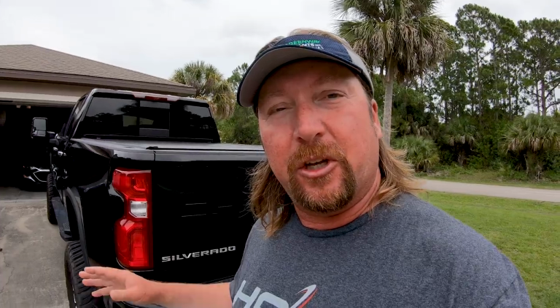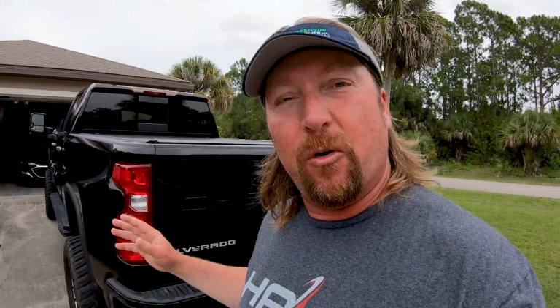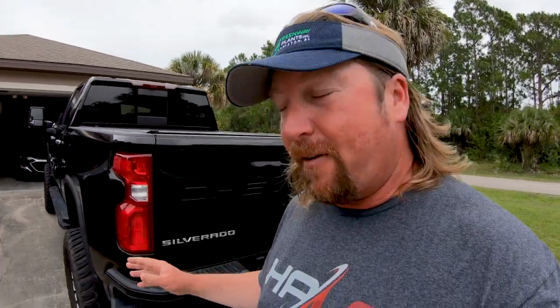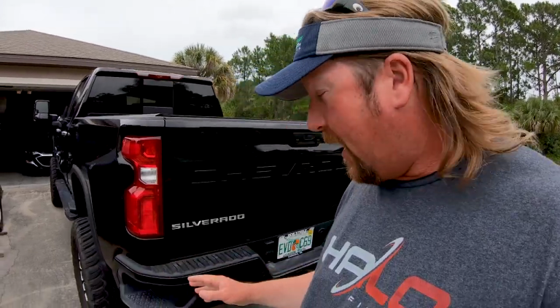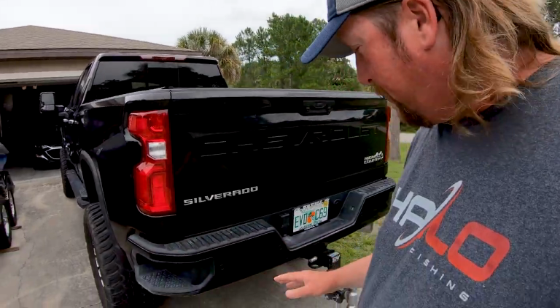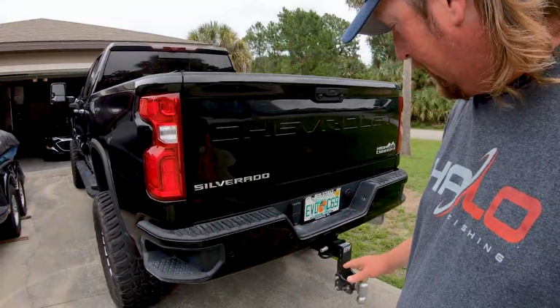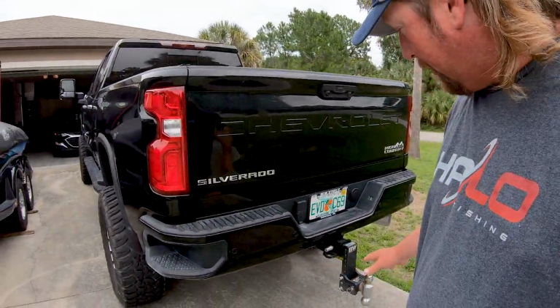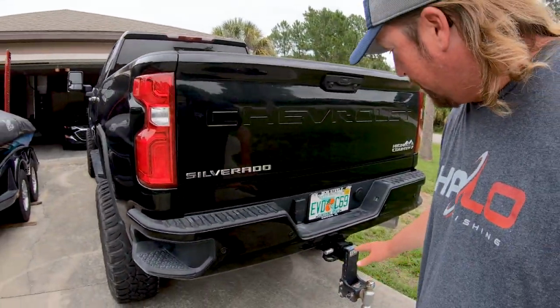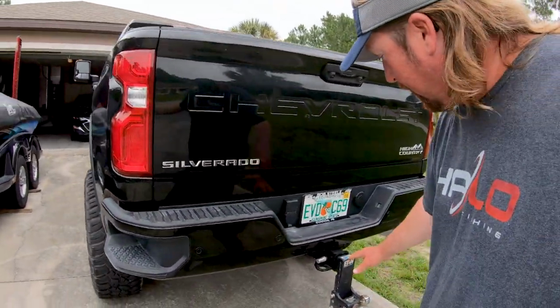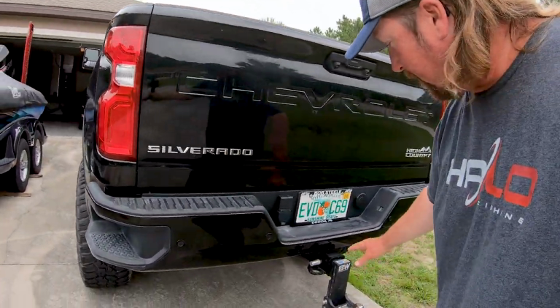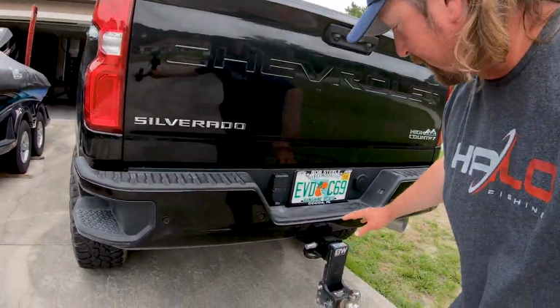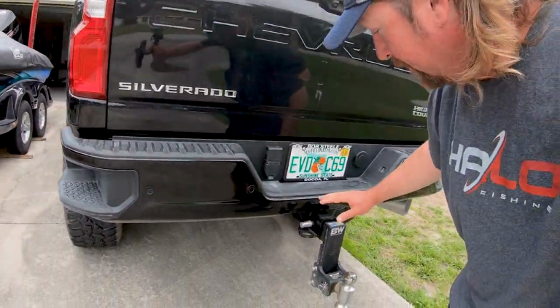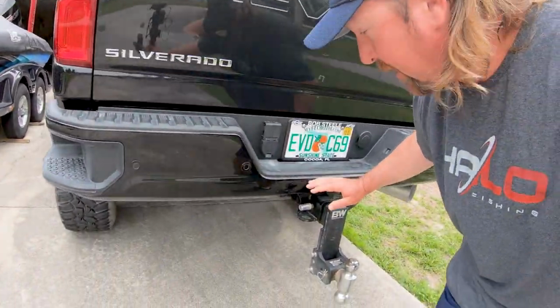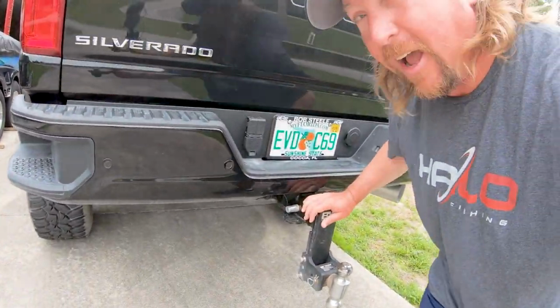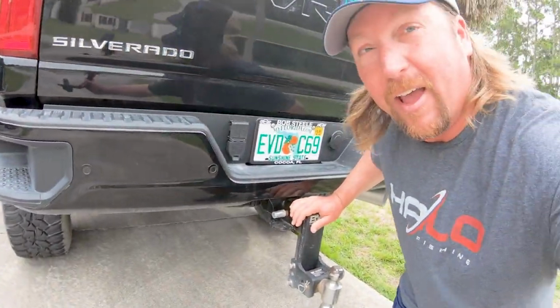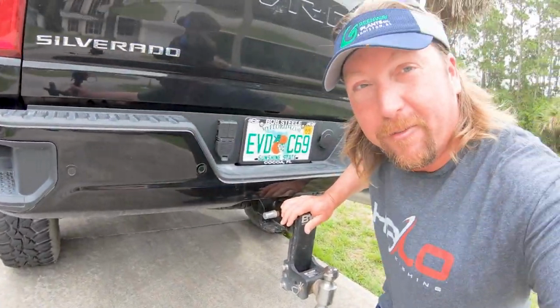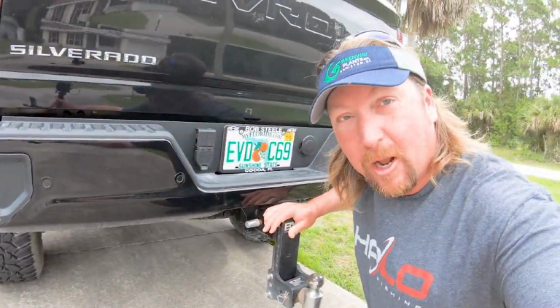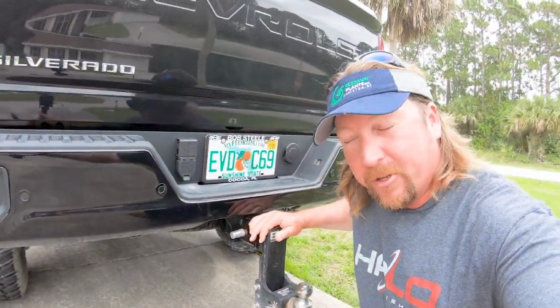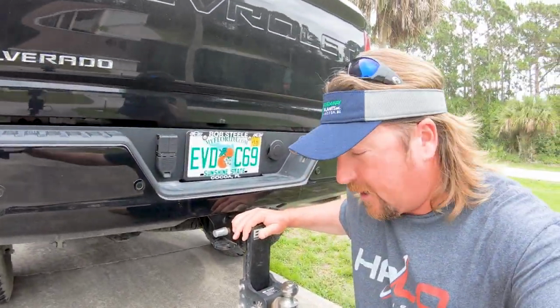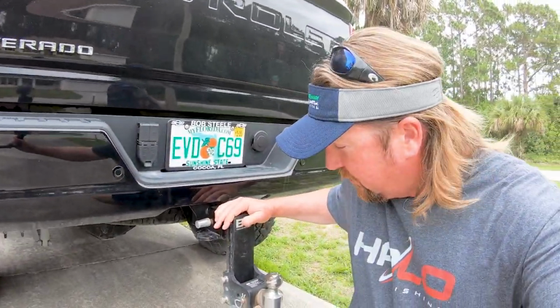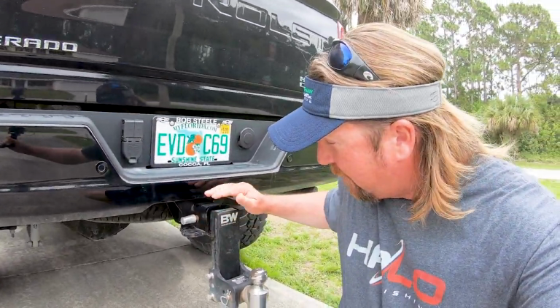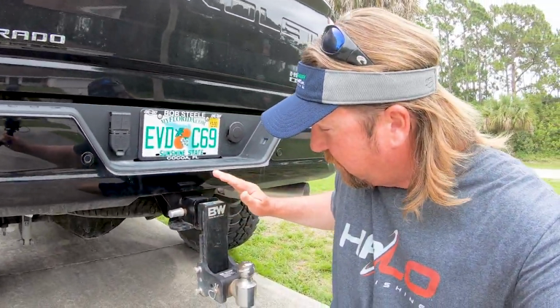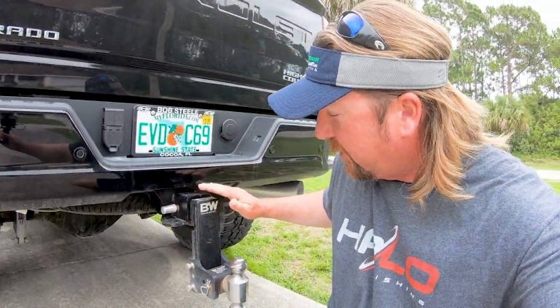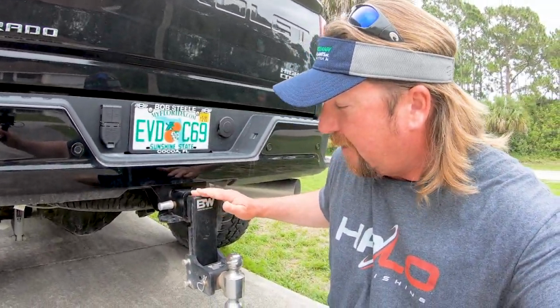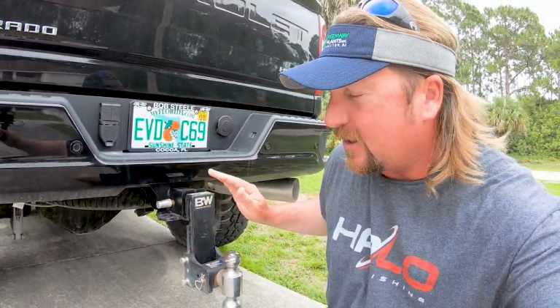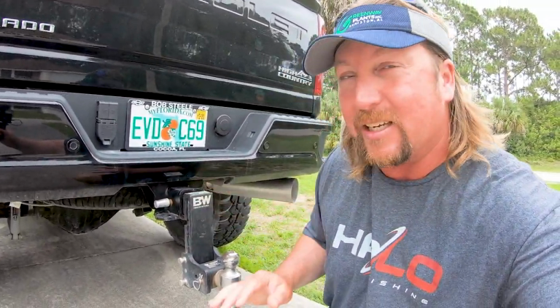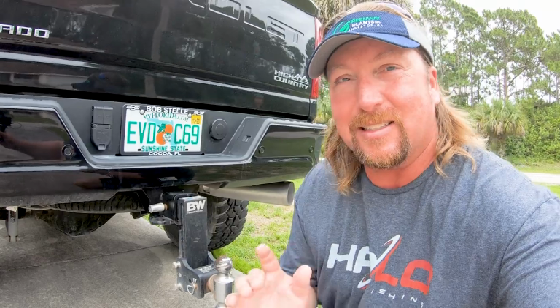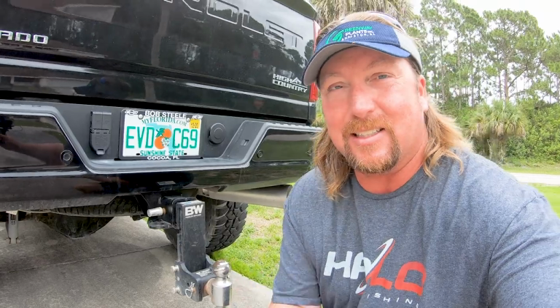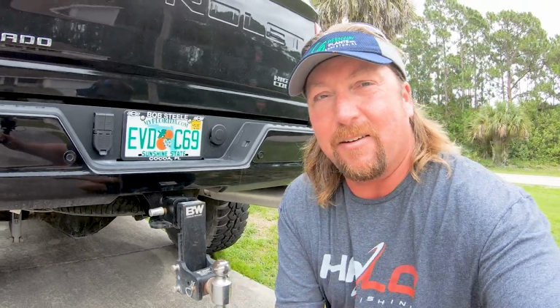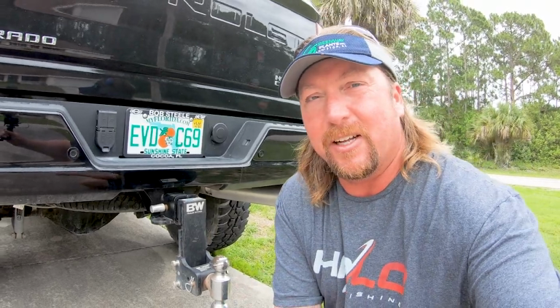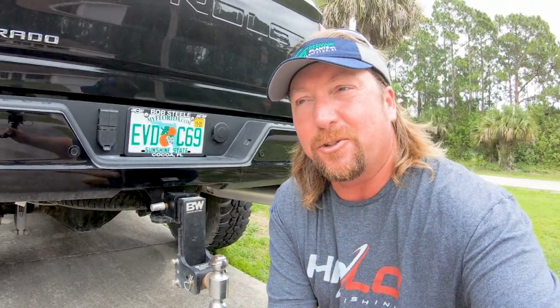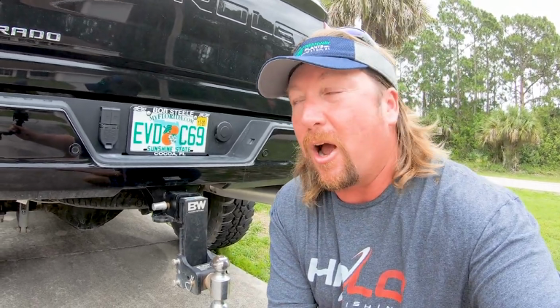So I've had a BMW trailer hitch. I've had it for a couple of years. Absolutely love this thing. This is a 7-inch drop.